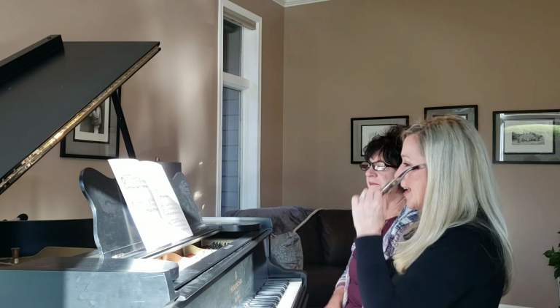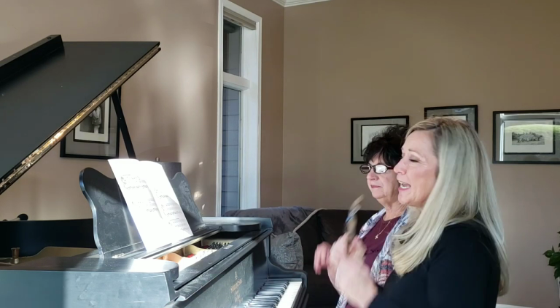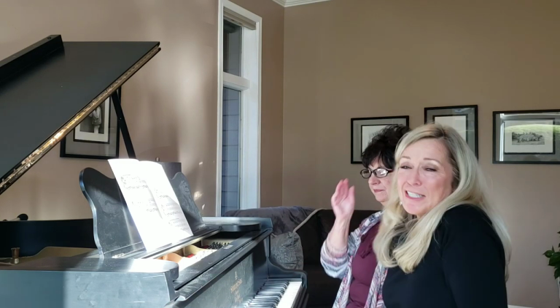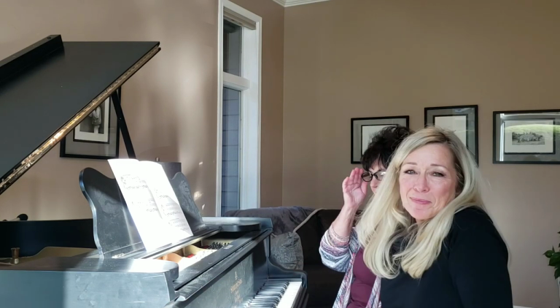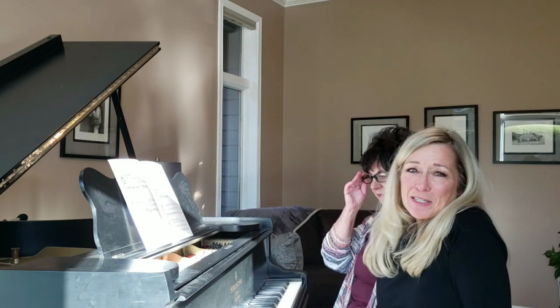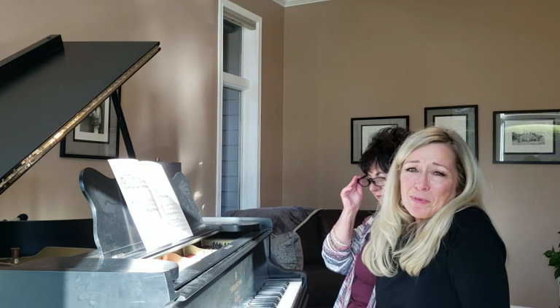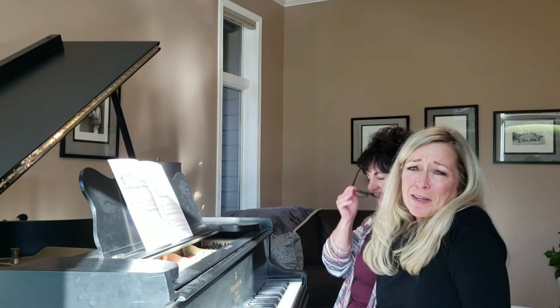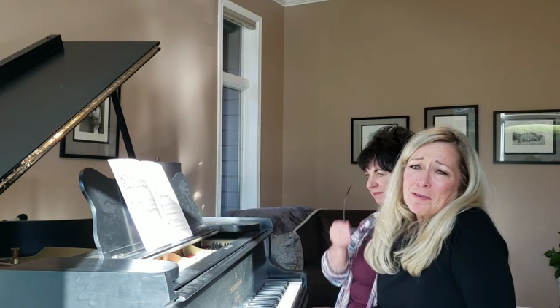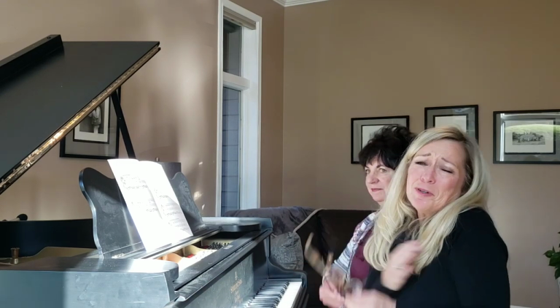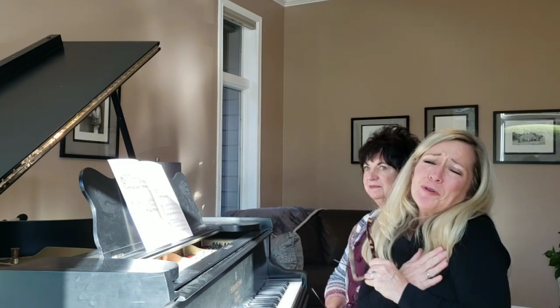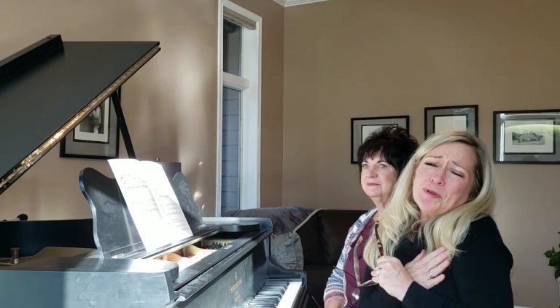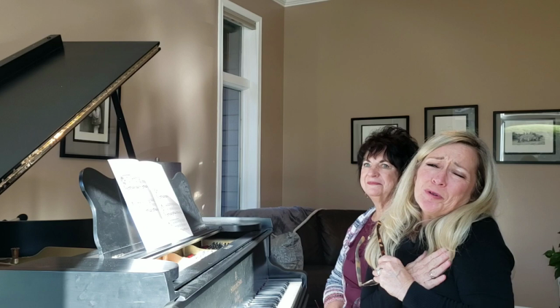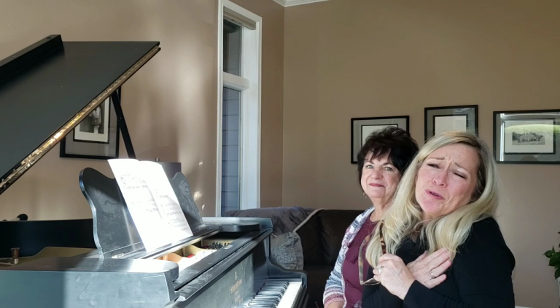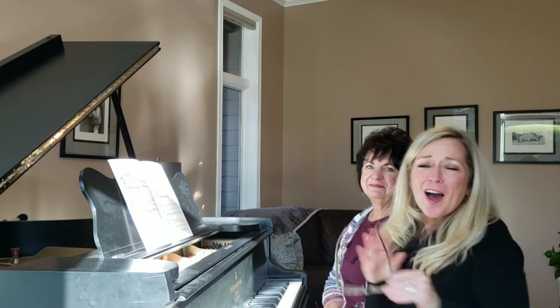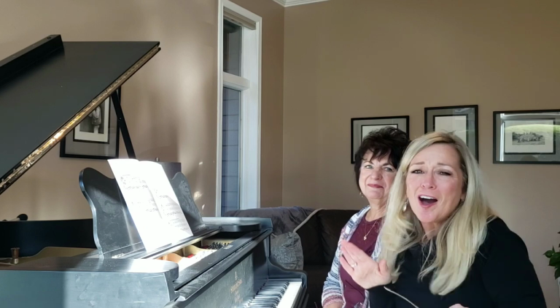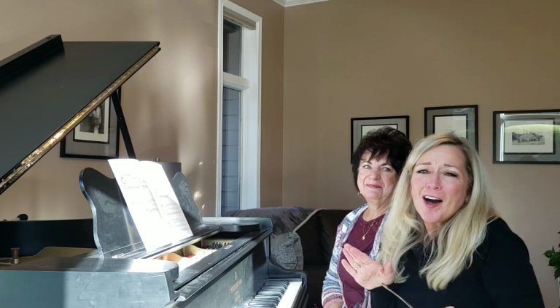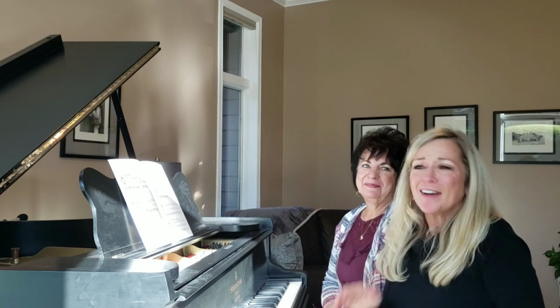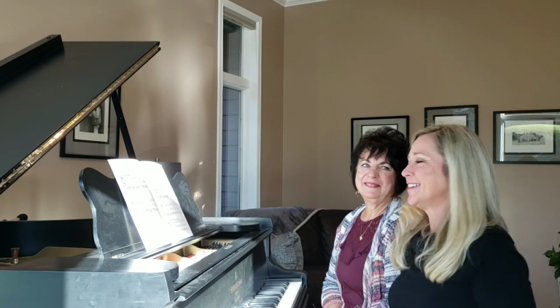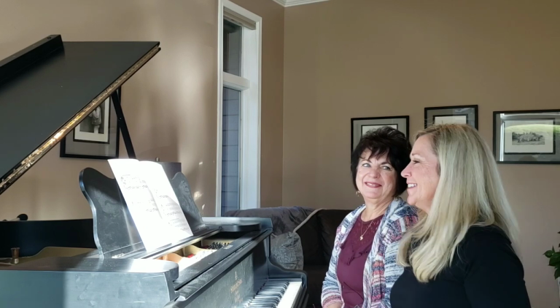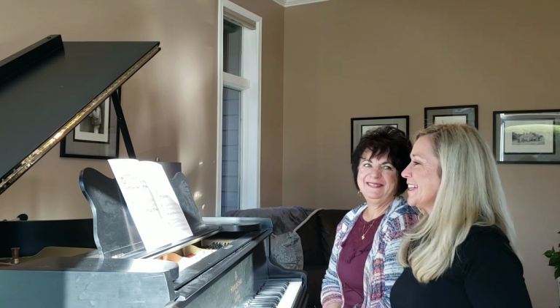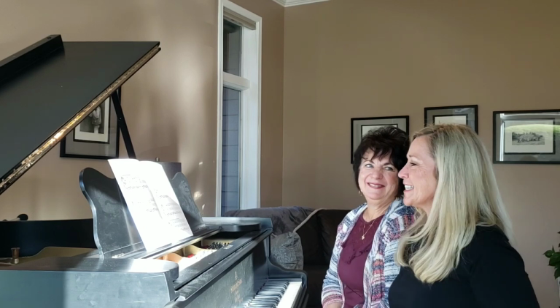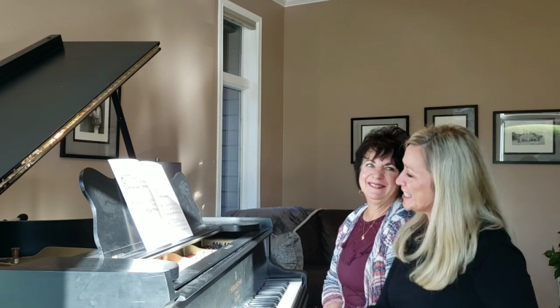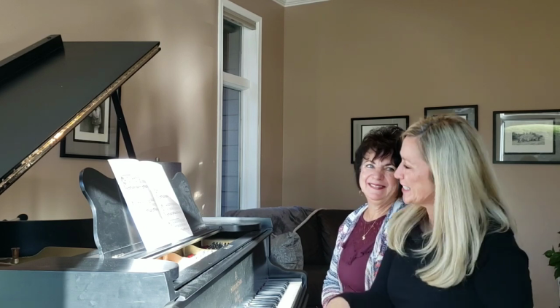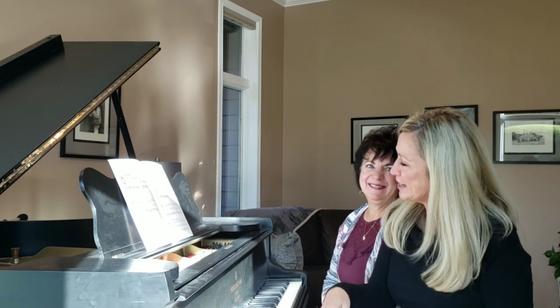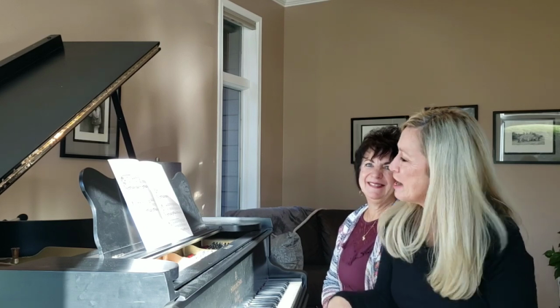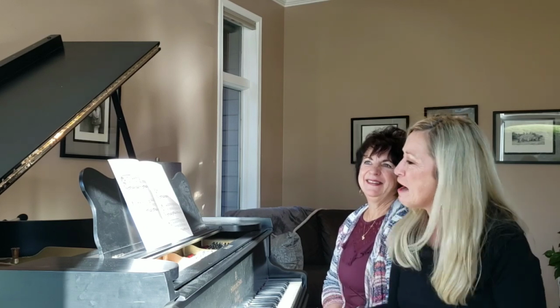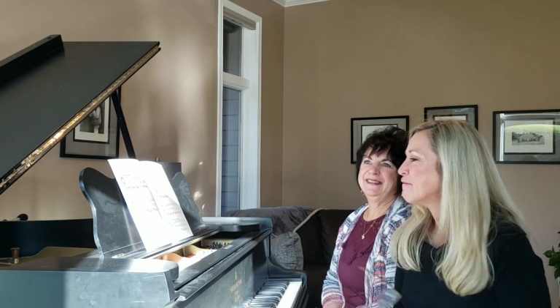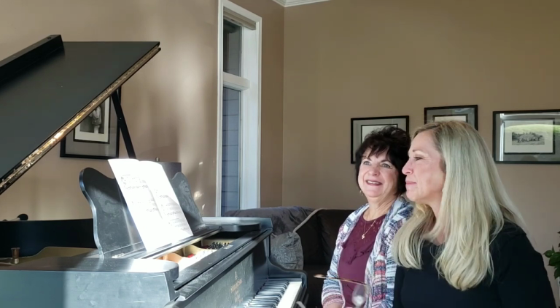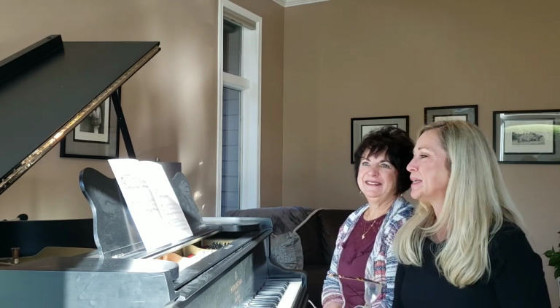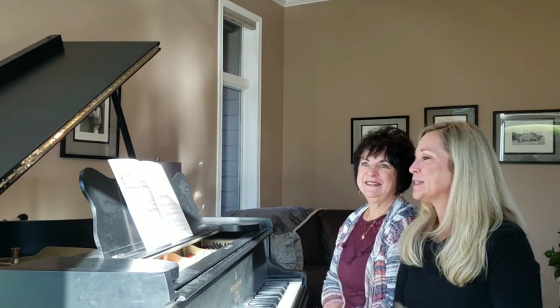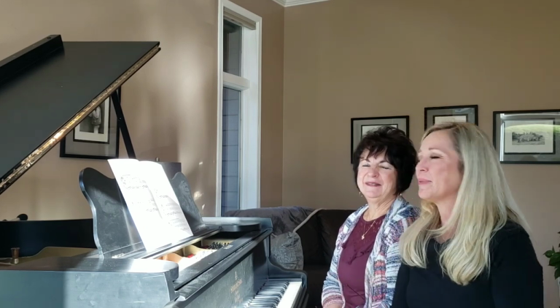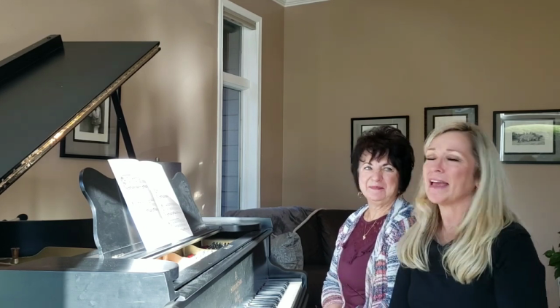It just makes you want to go, ooh, aw — because it's such a fun piece to play.